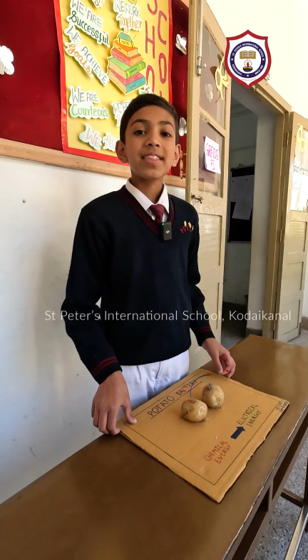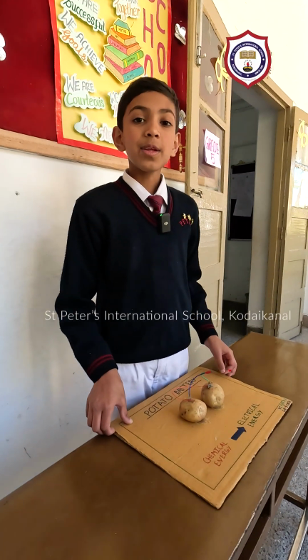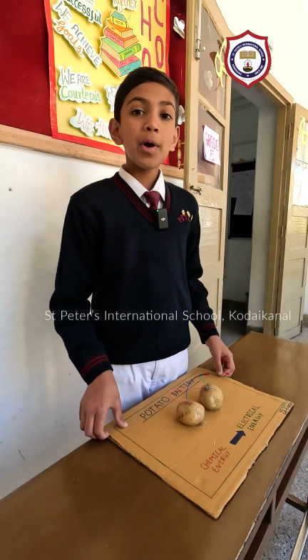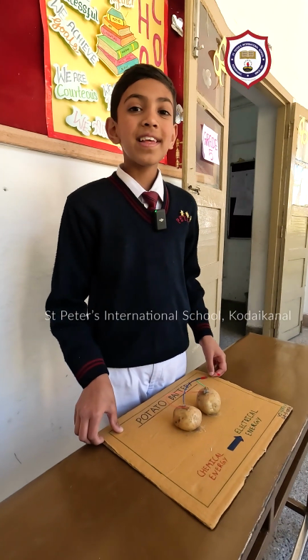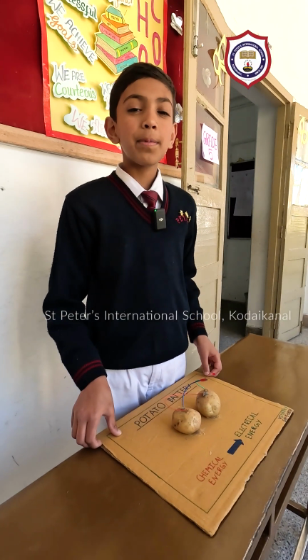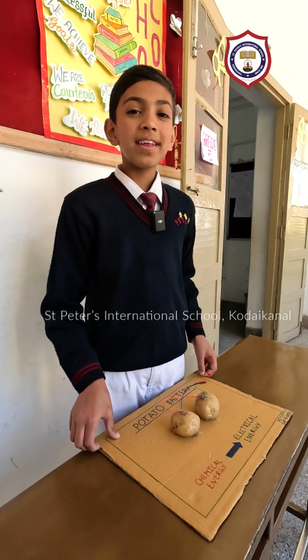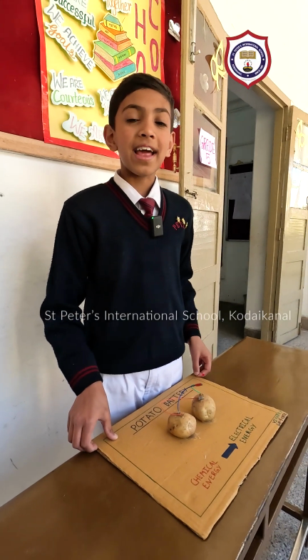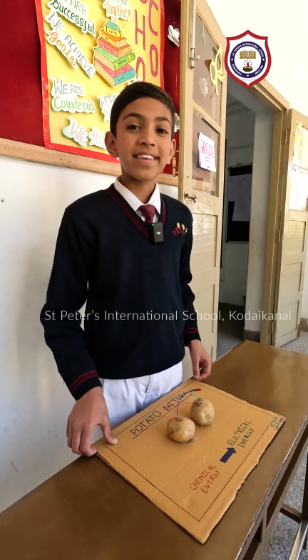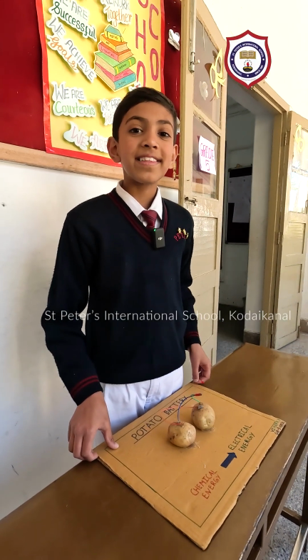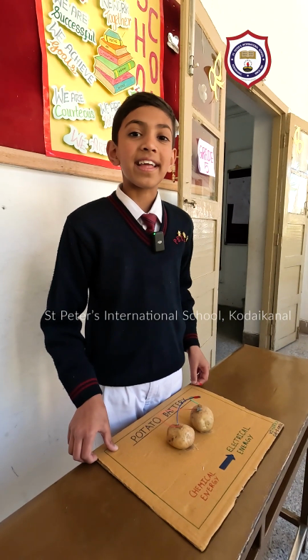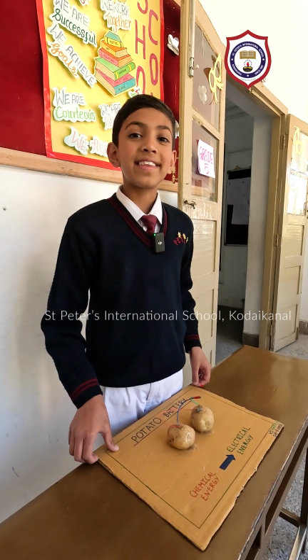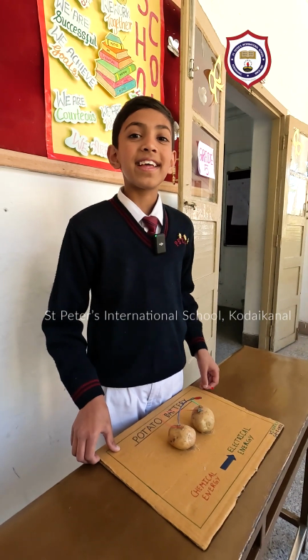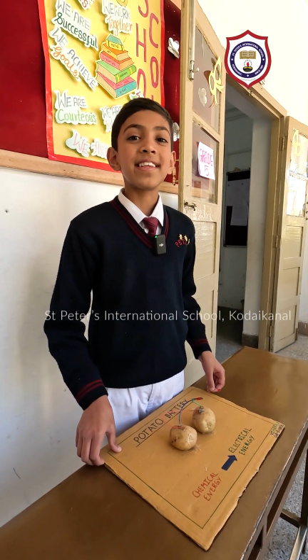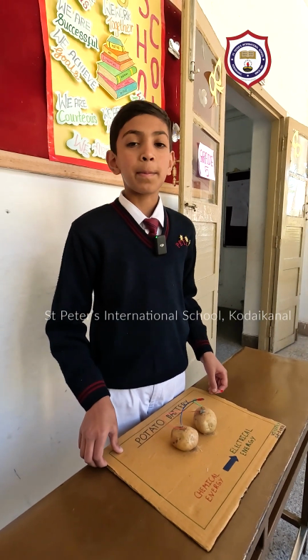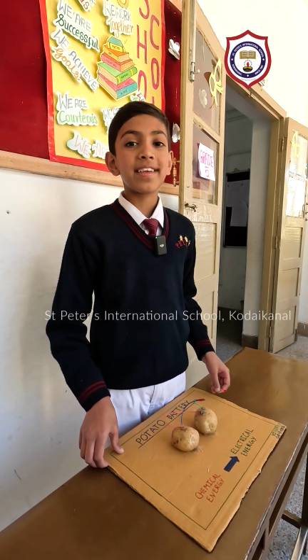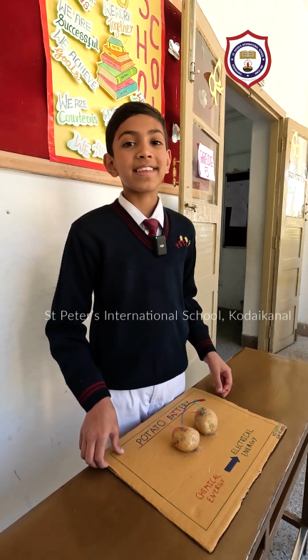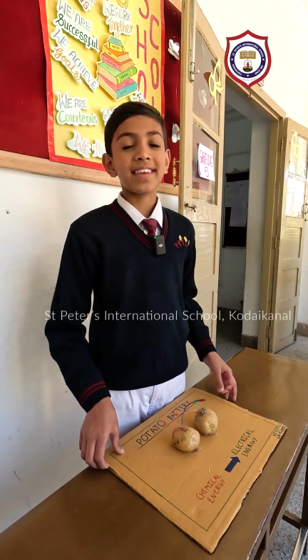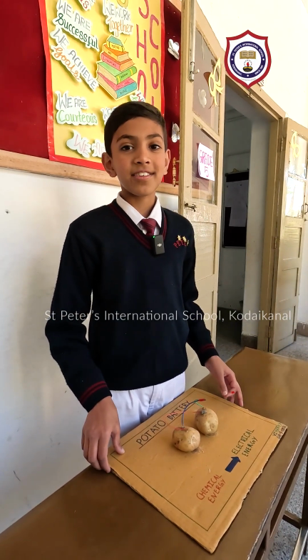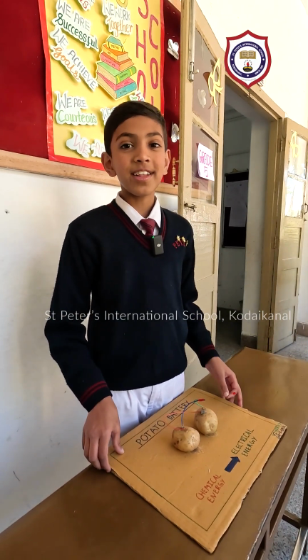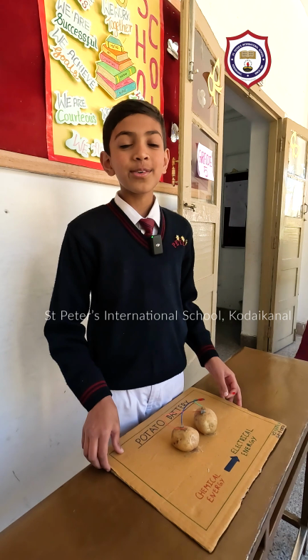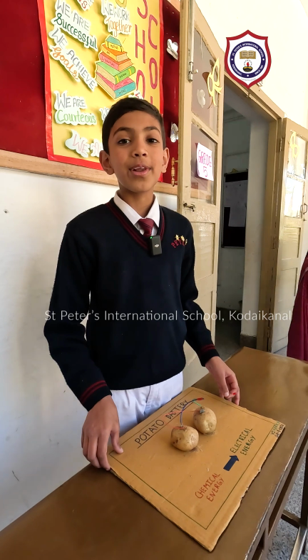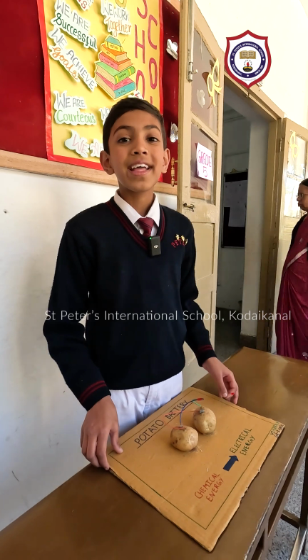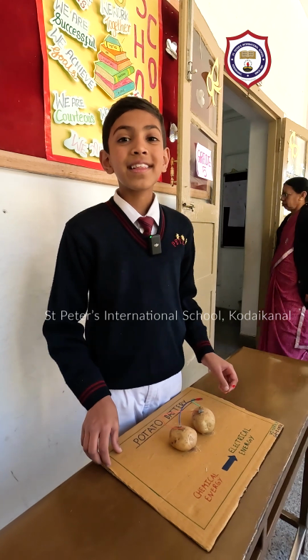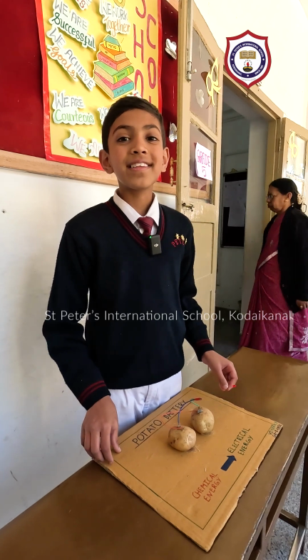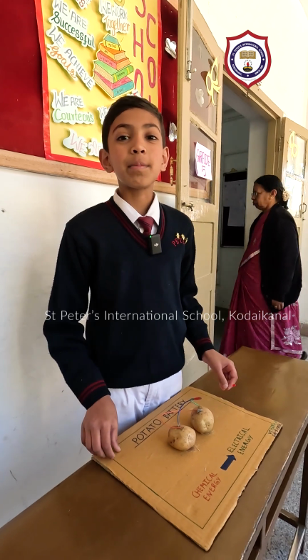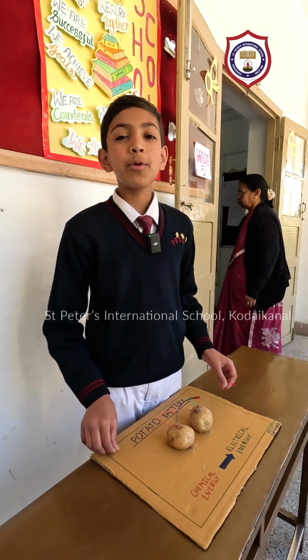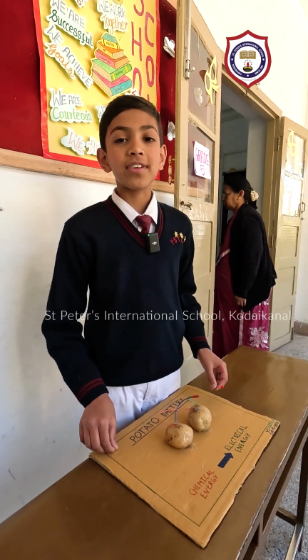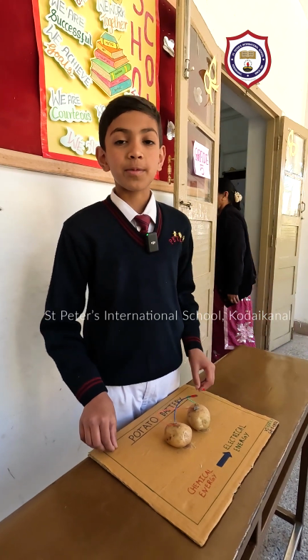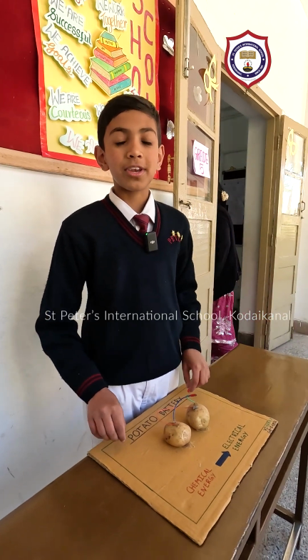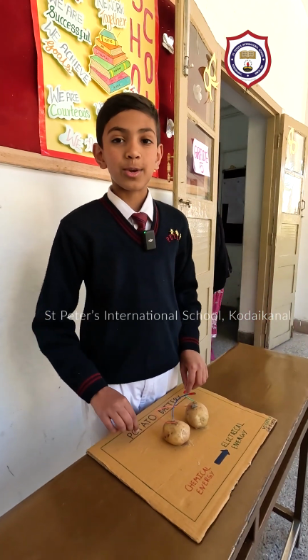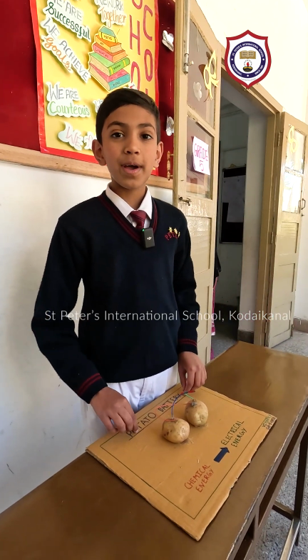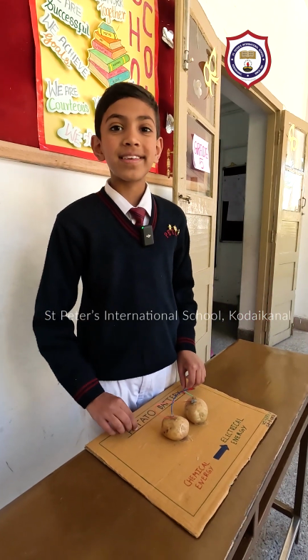We are celebrating National Science Day in St. Peter's International School. This is my project, Potato Battery.